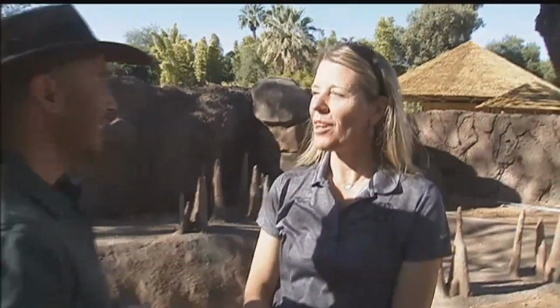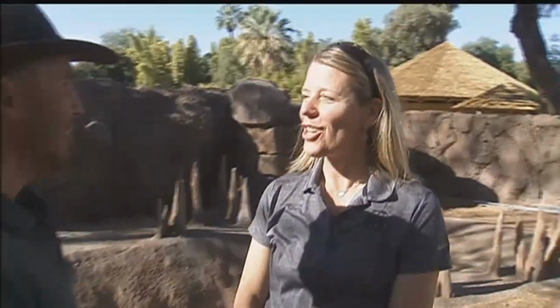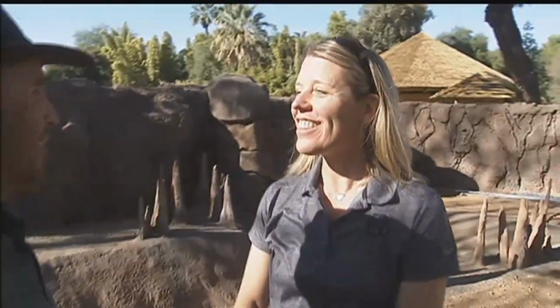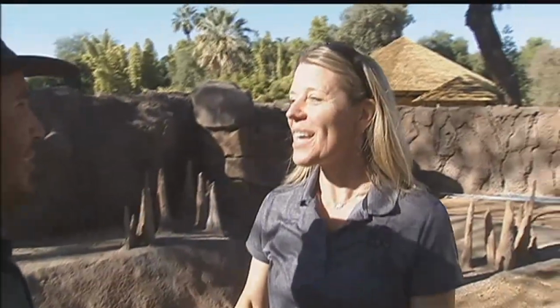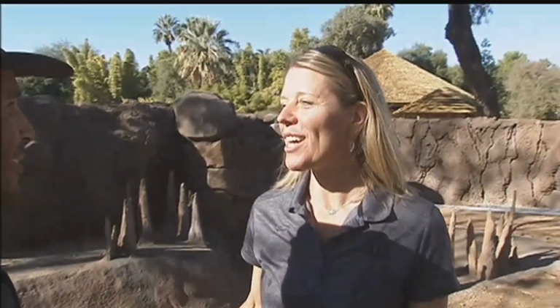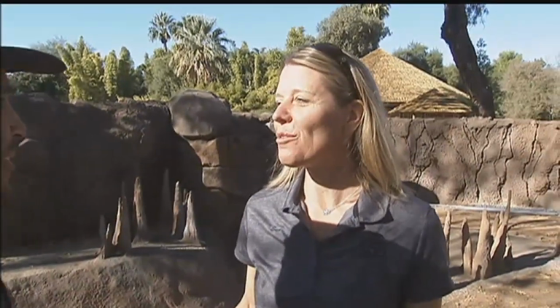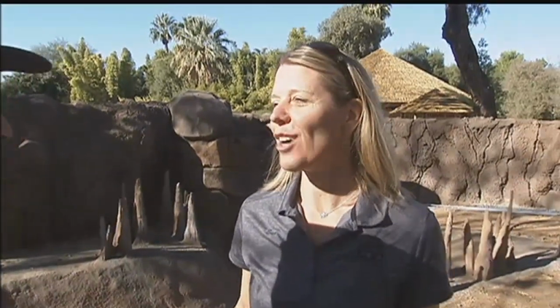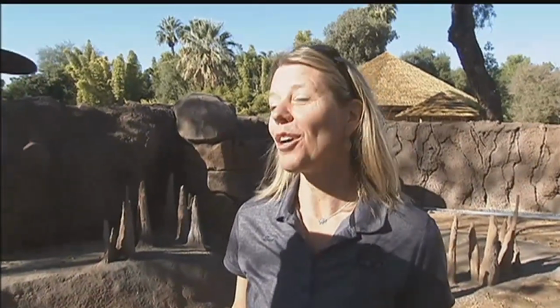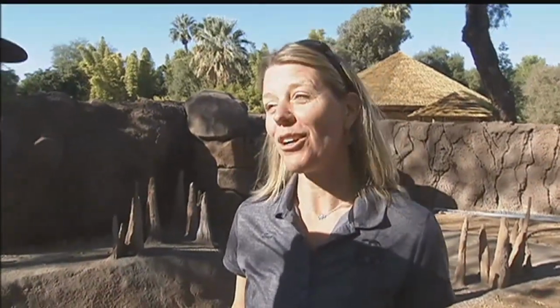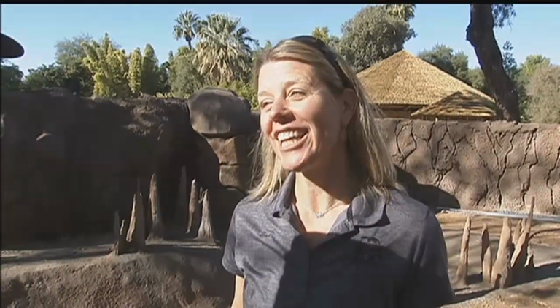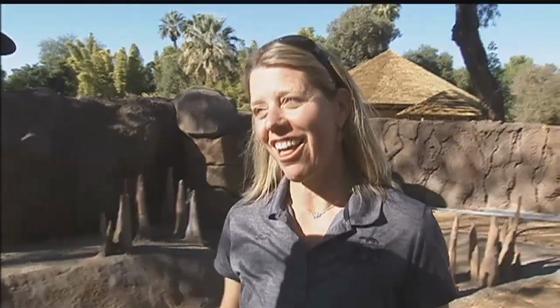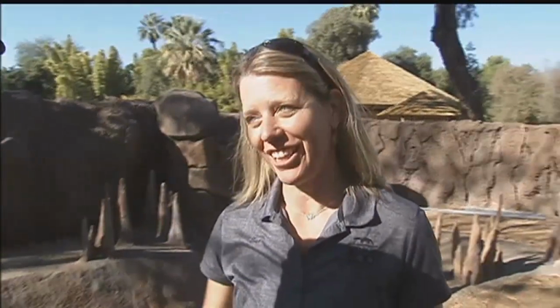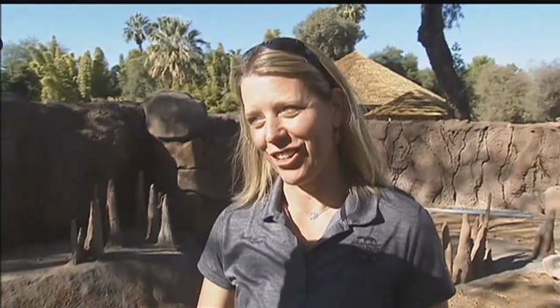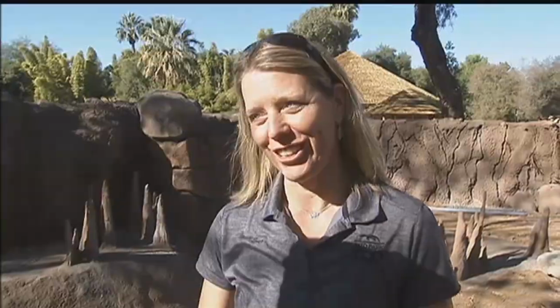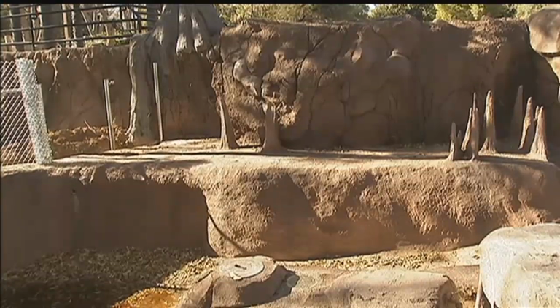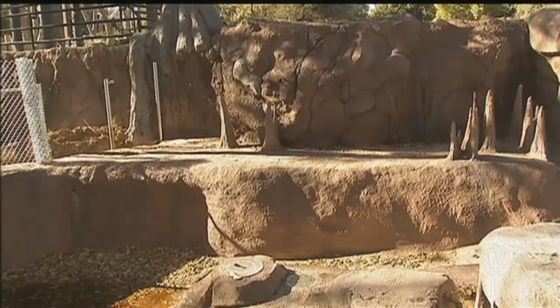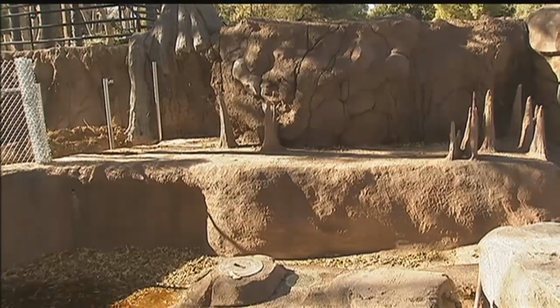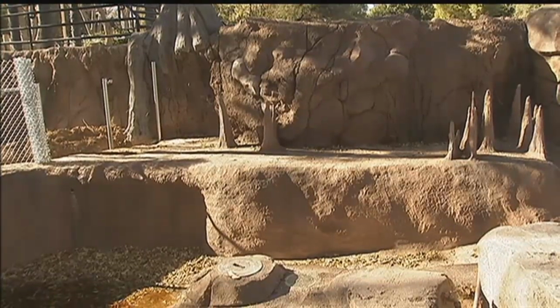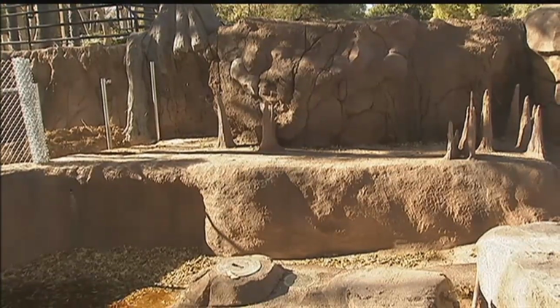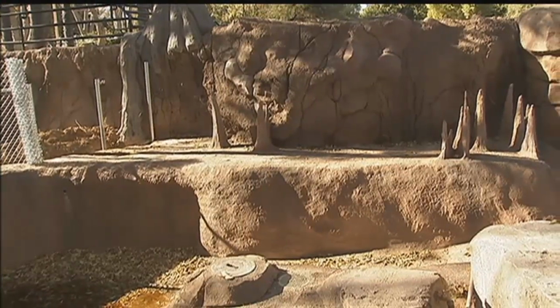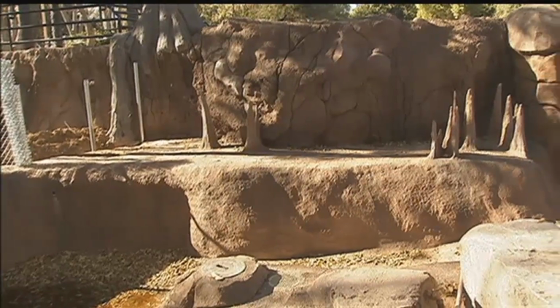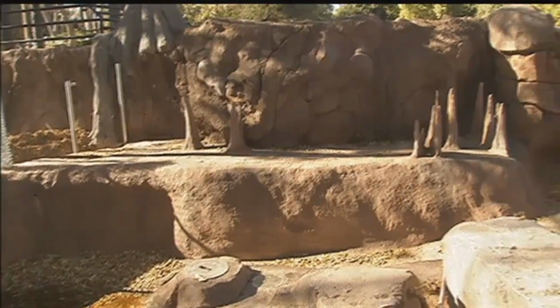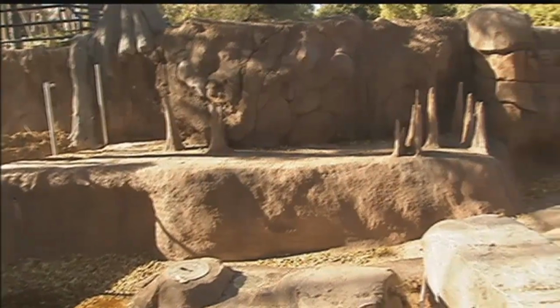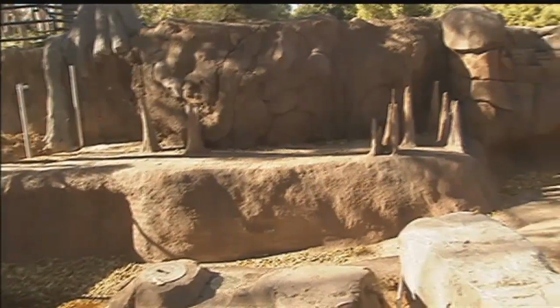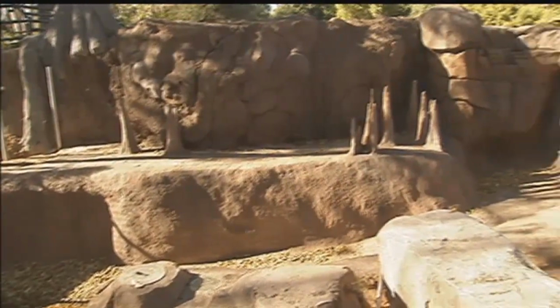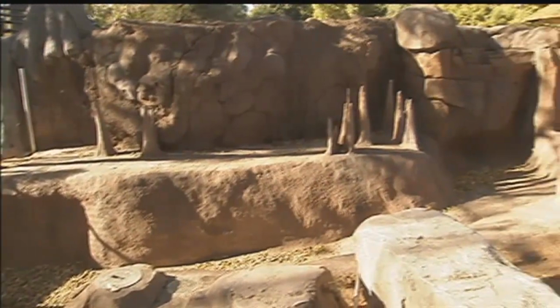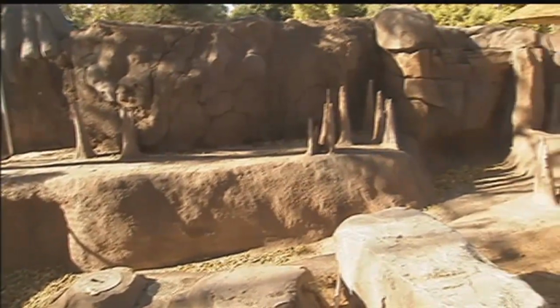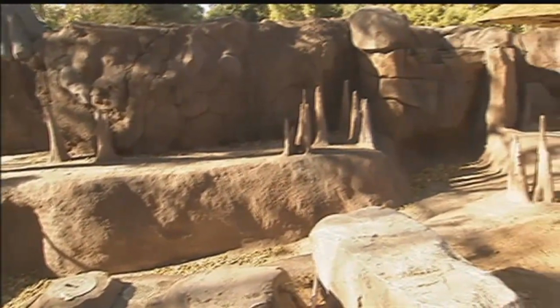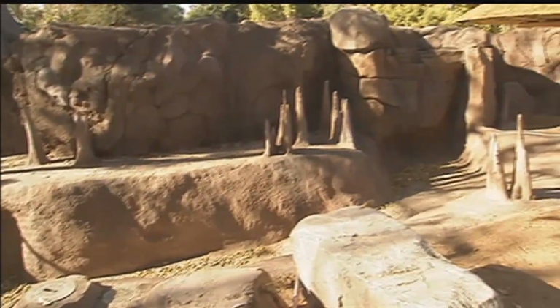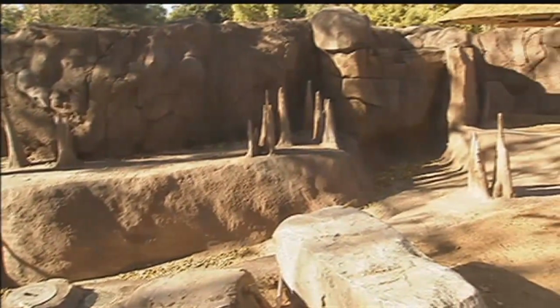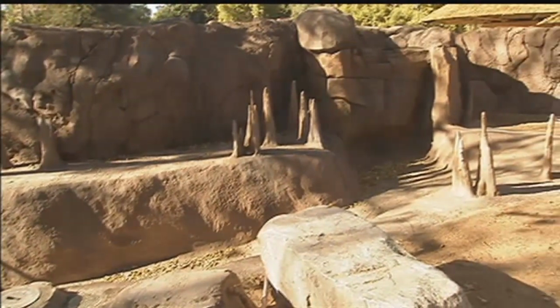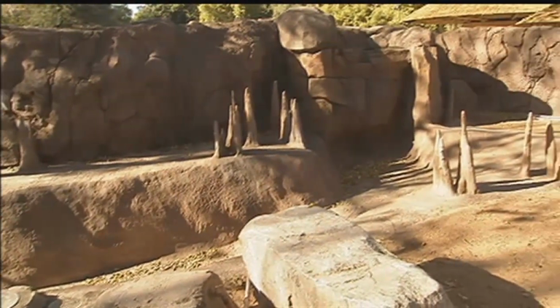This habitat's for our American alligator. Now, we don't have an alligator yet, so what's the plan on that?